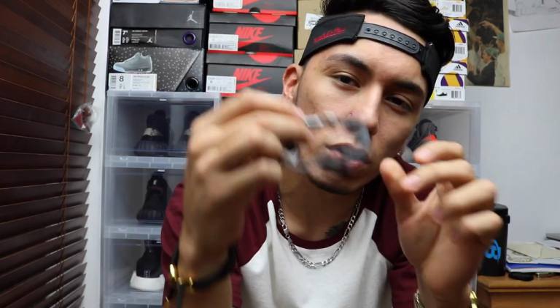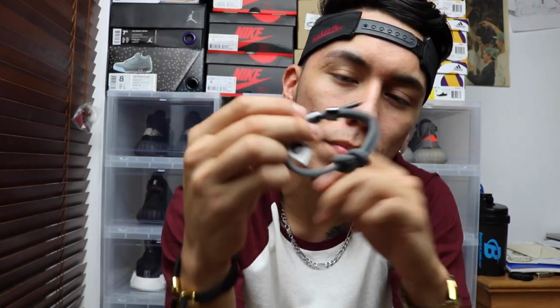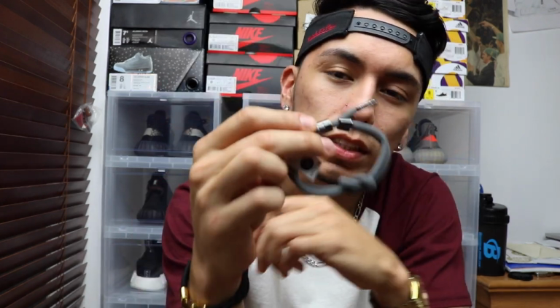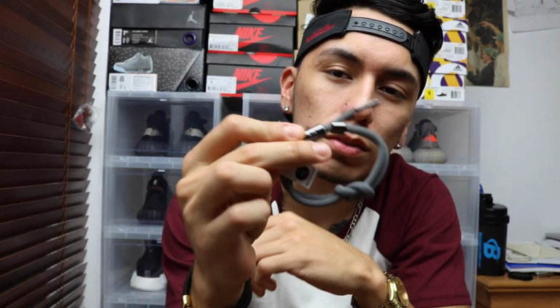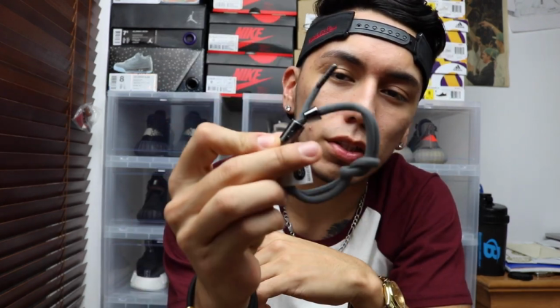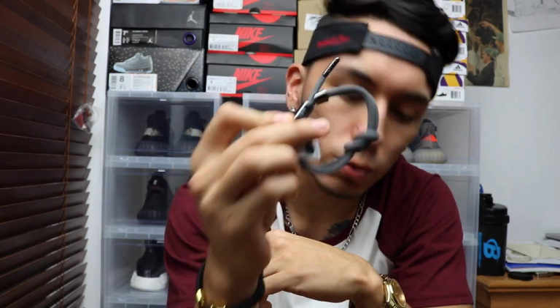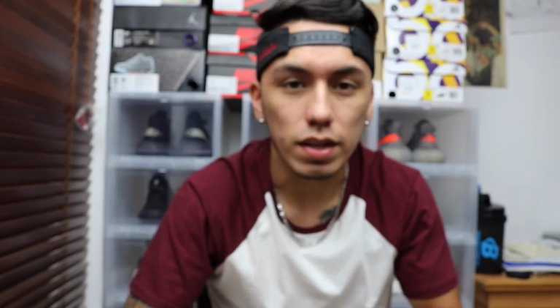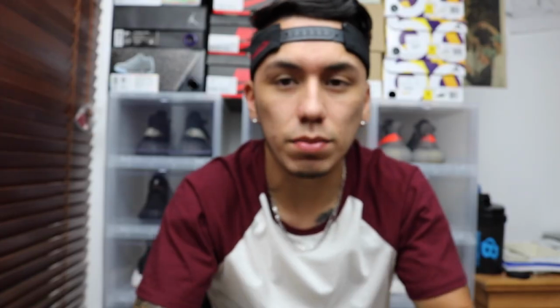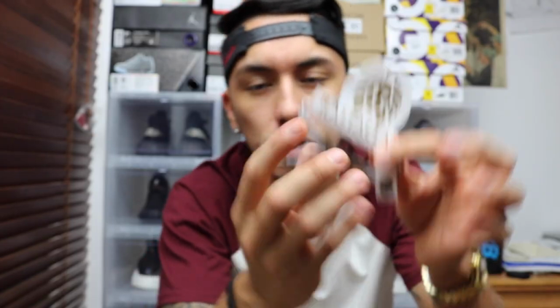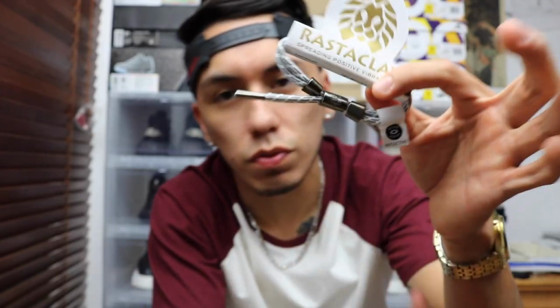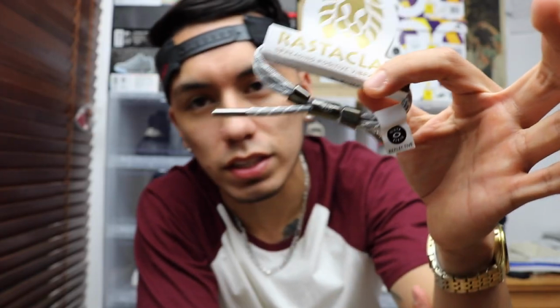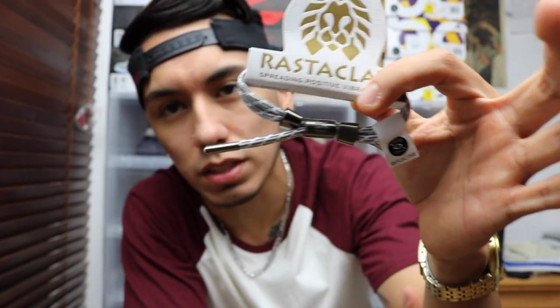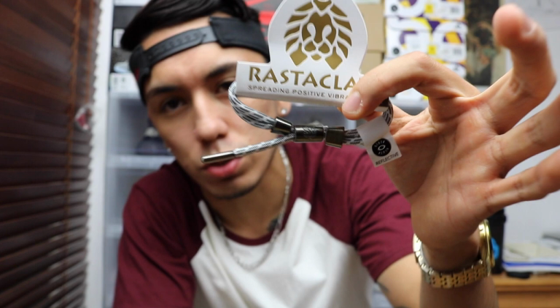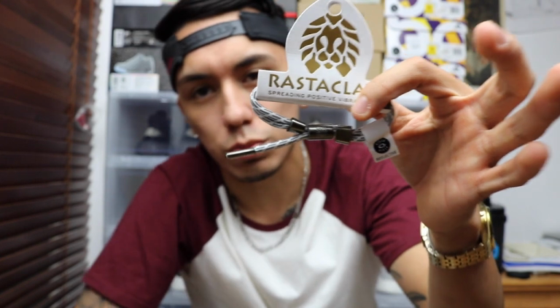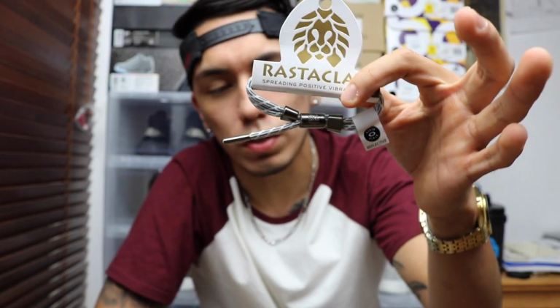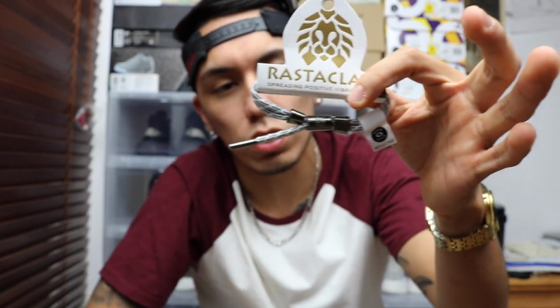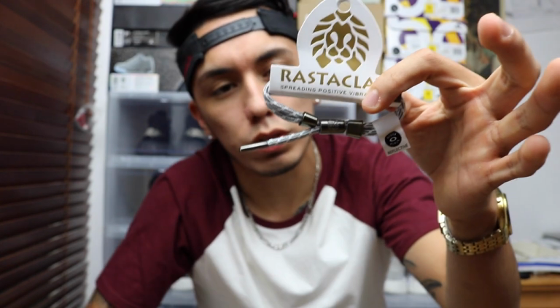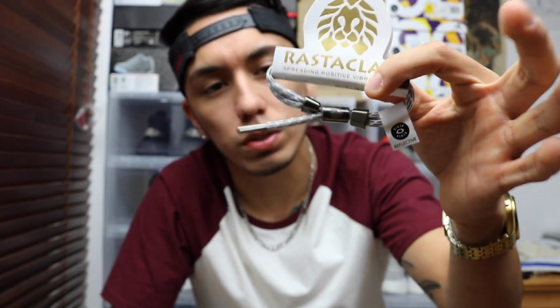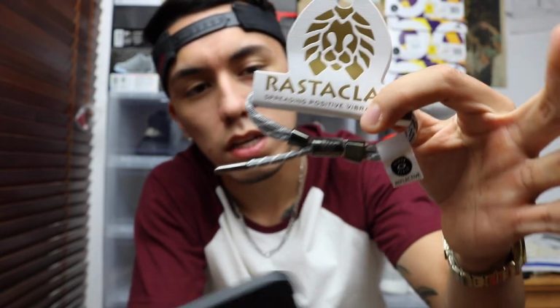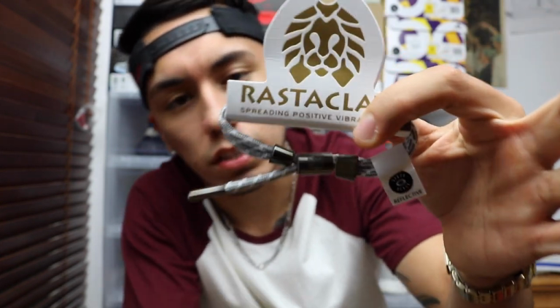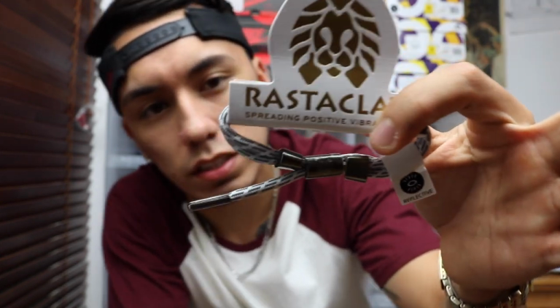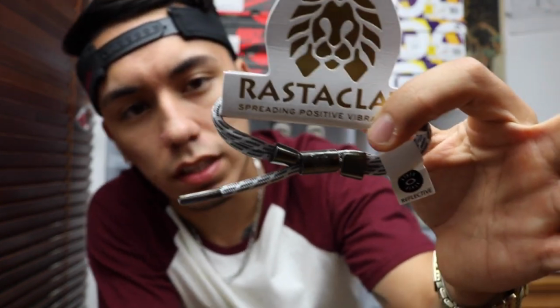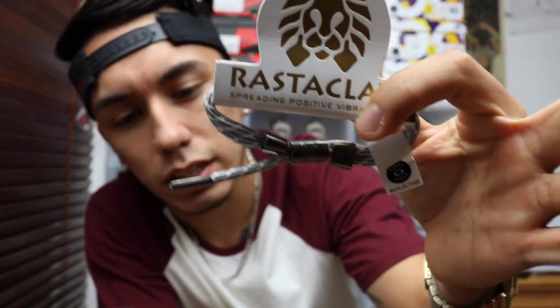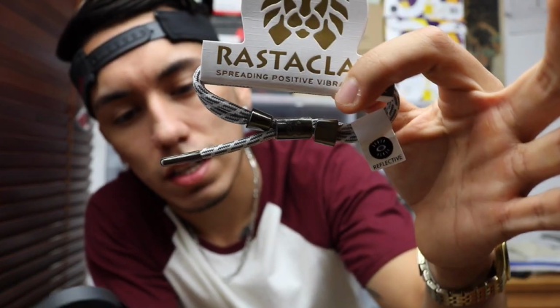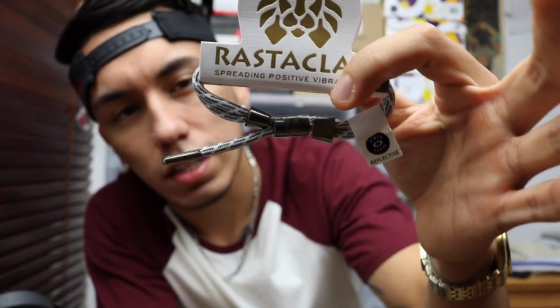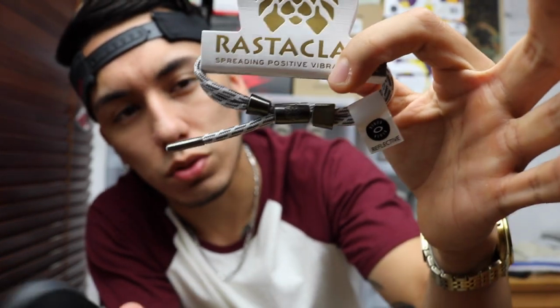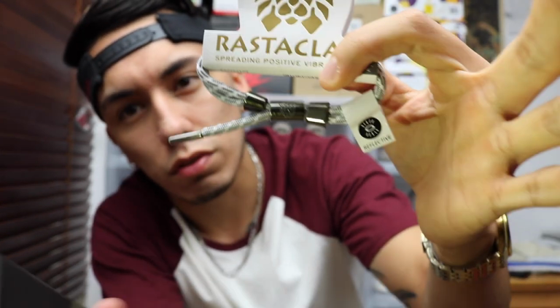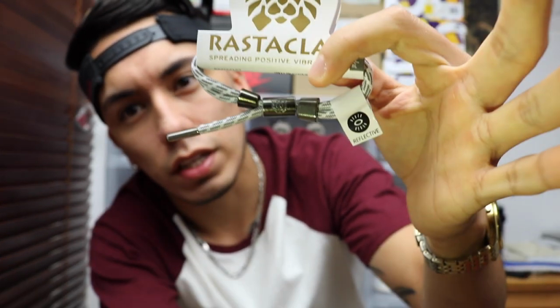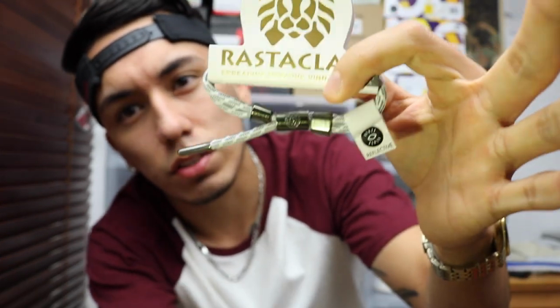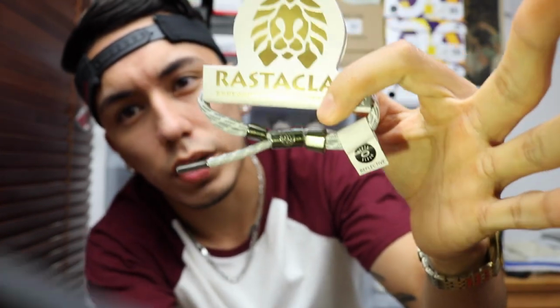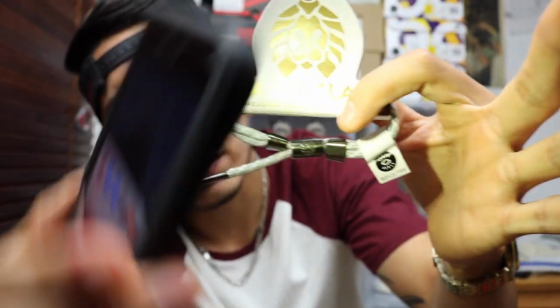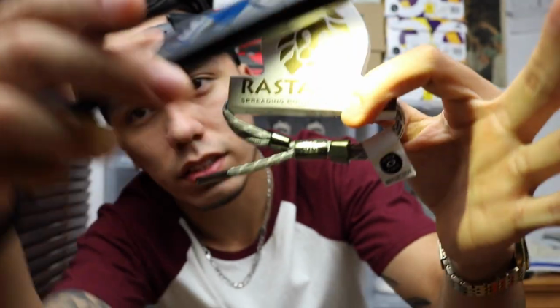Next I have another reflective bracelet, except this one doesn't reflect all the way through. As you guys can see from the lines, this one only reflects on the white areas.